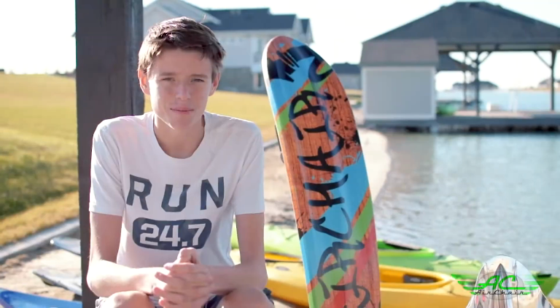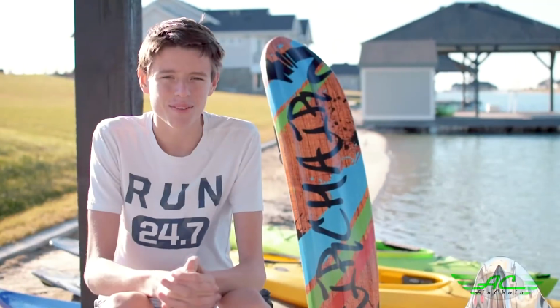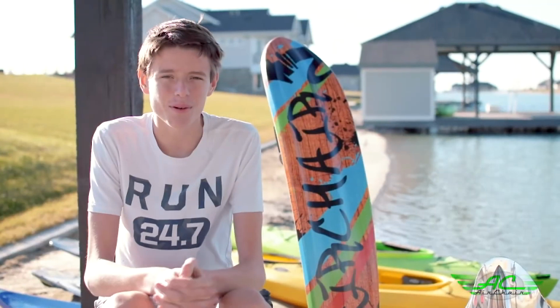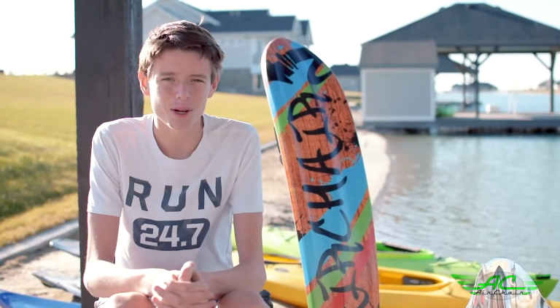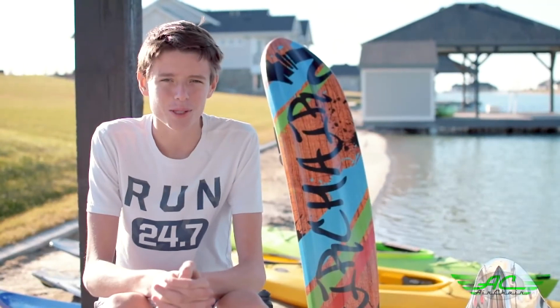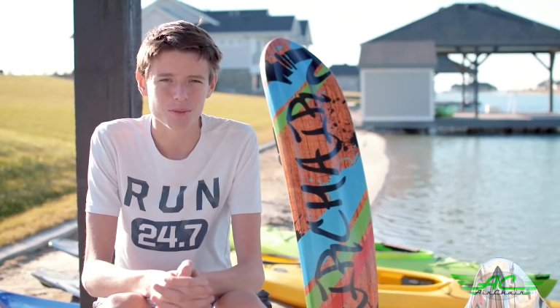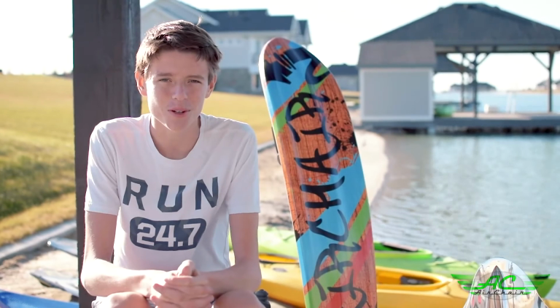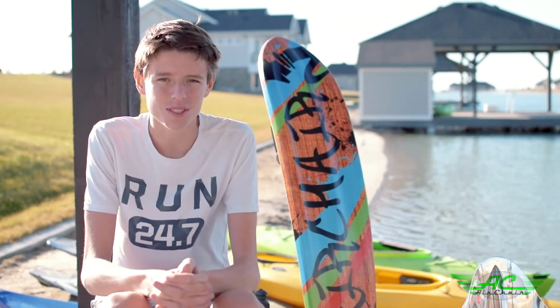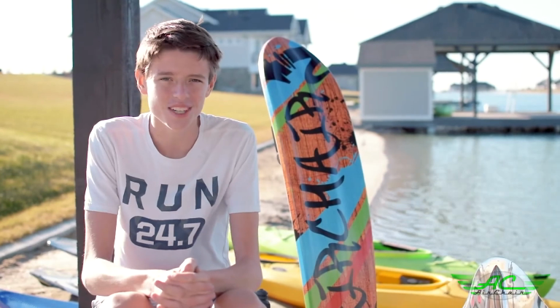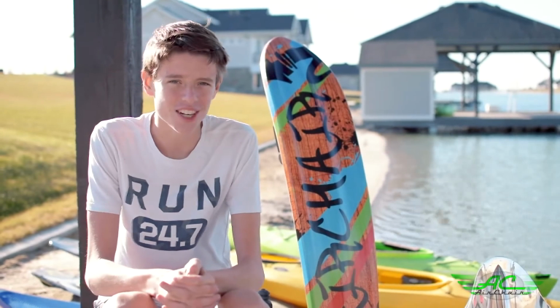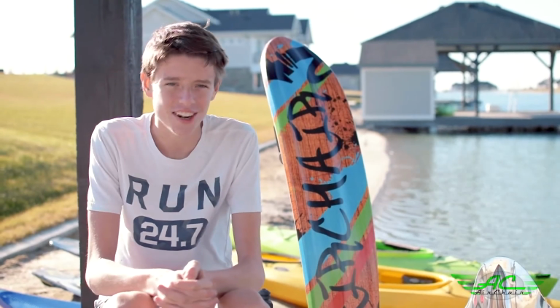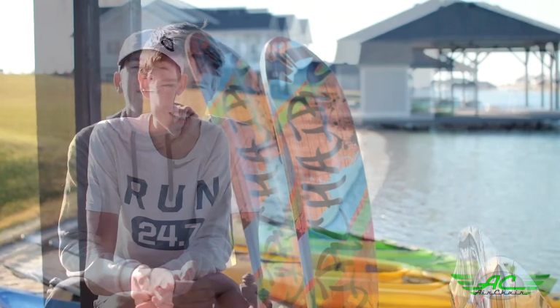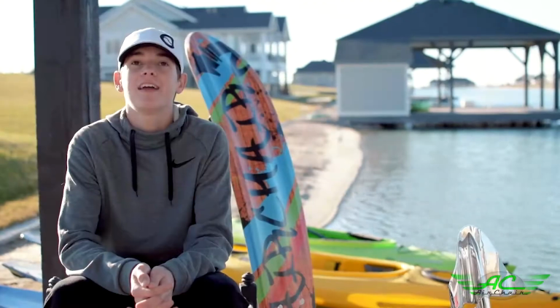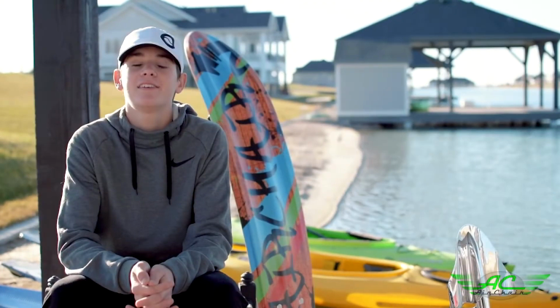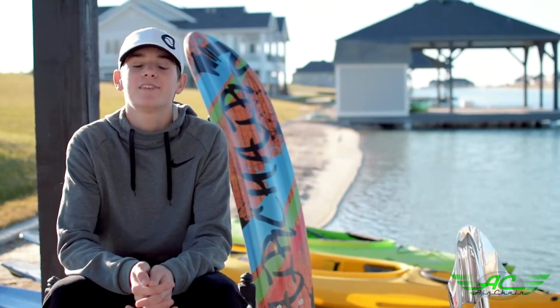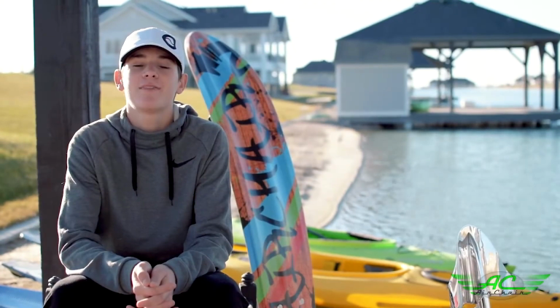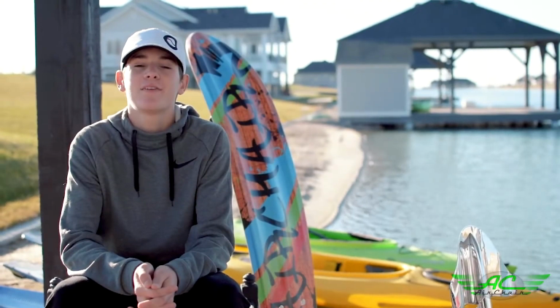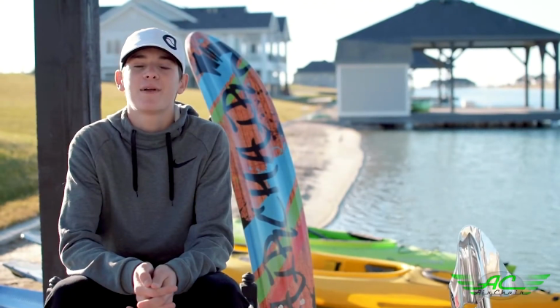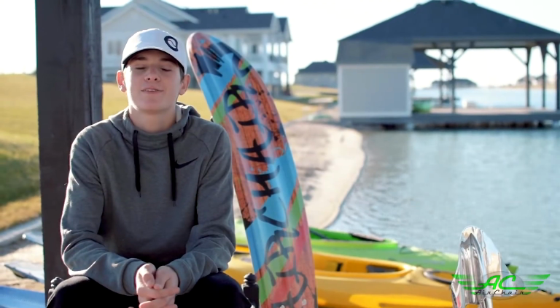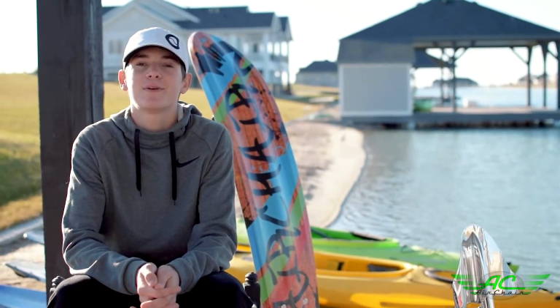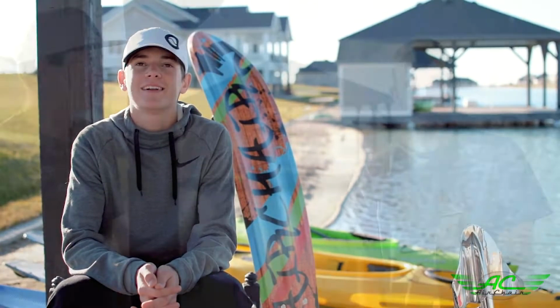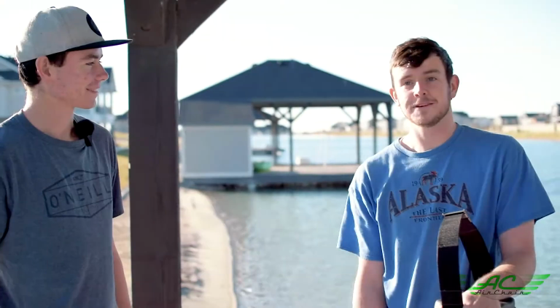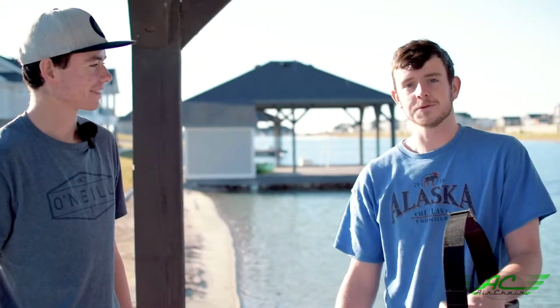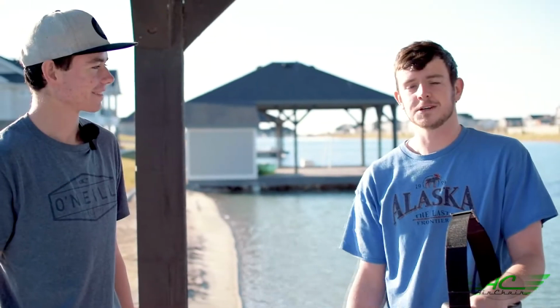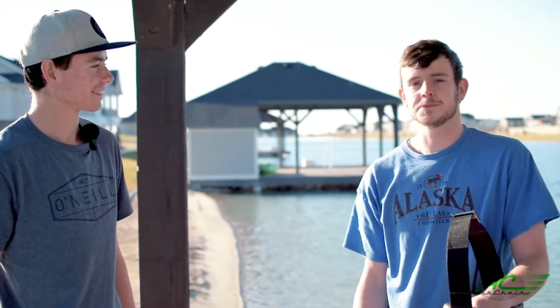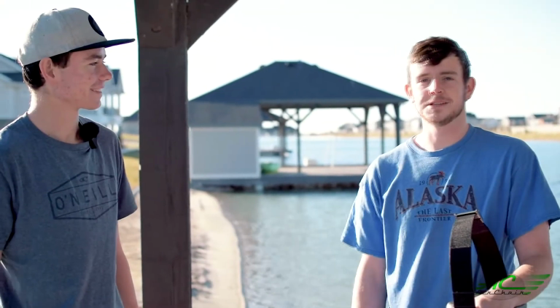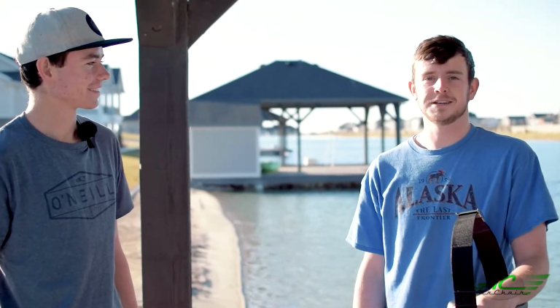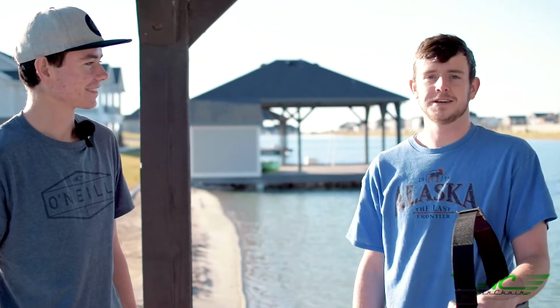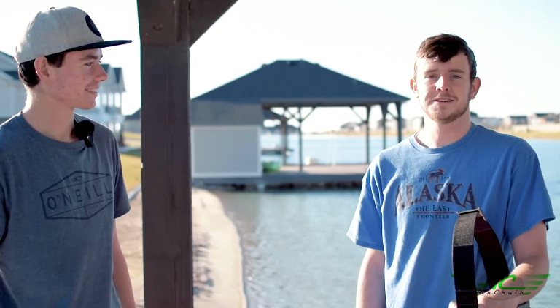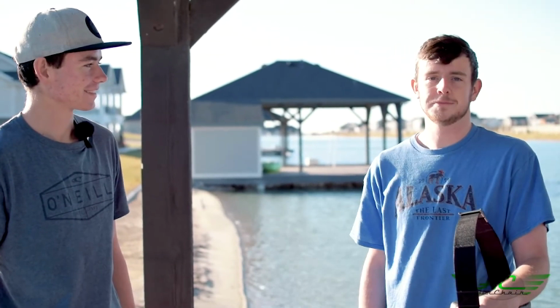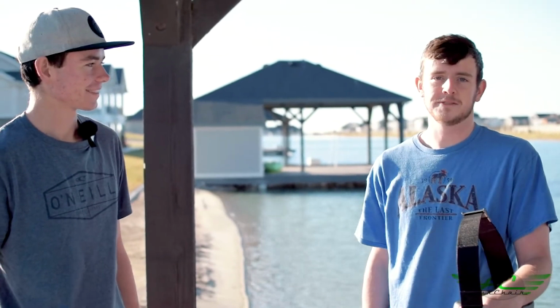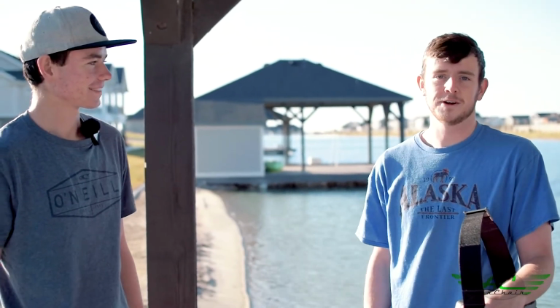My favorite water sport is AirChair, by far.